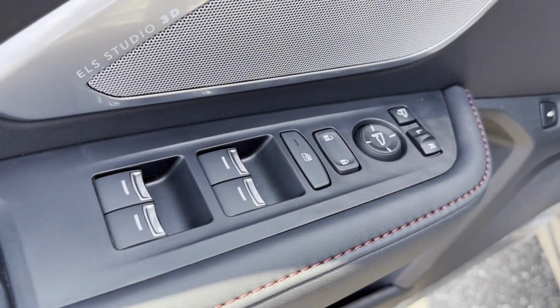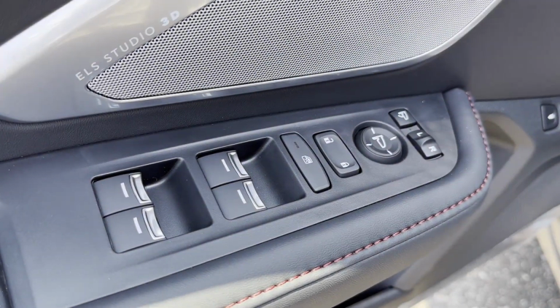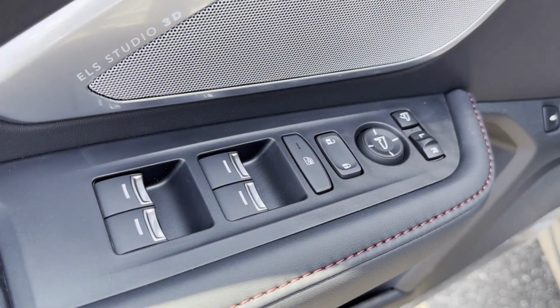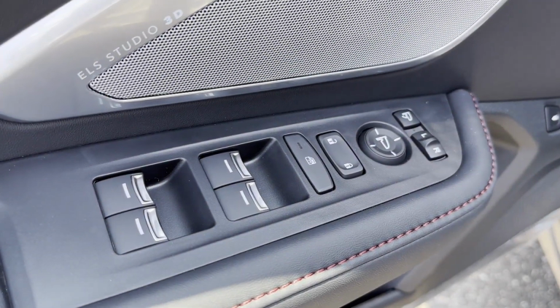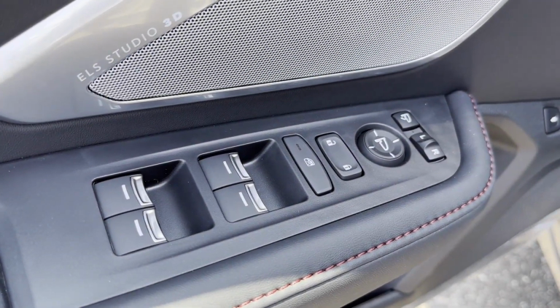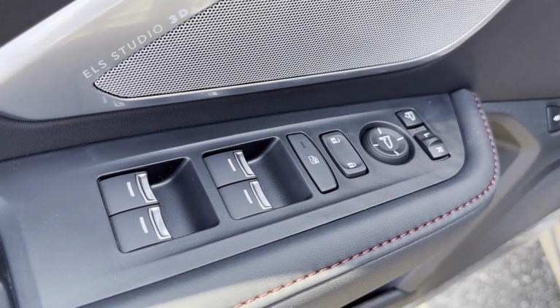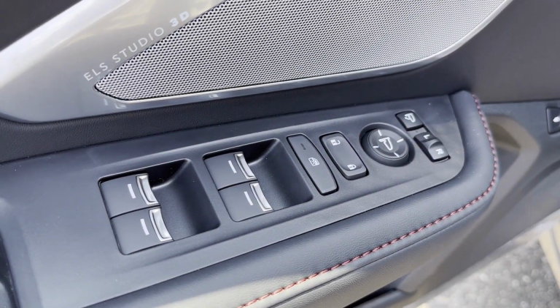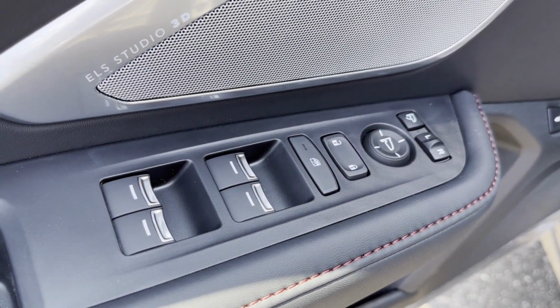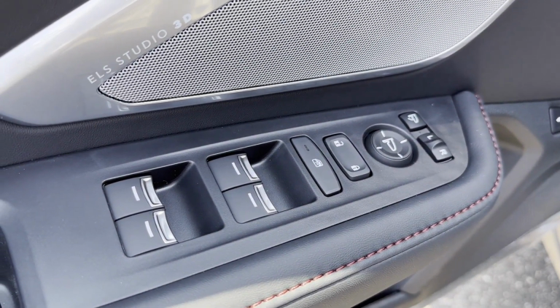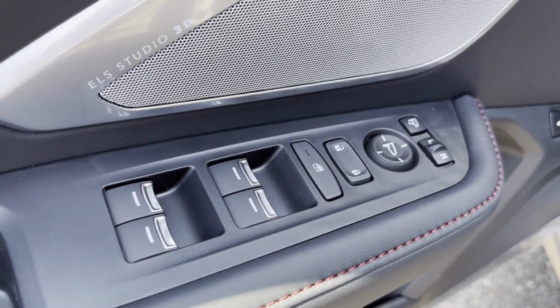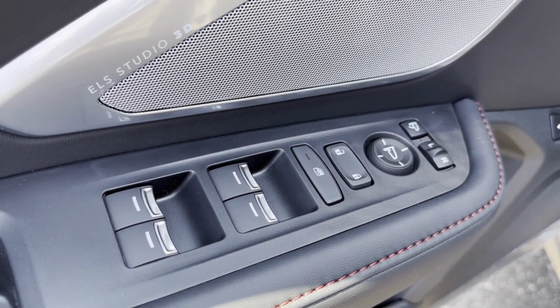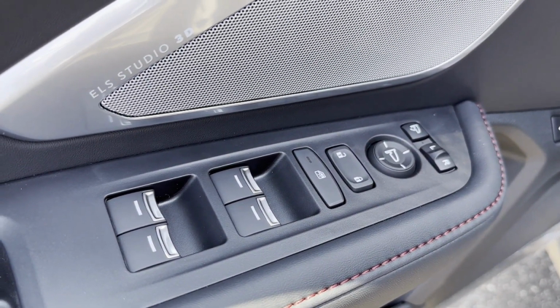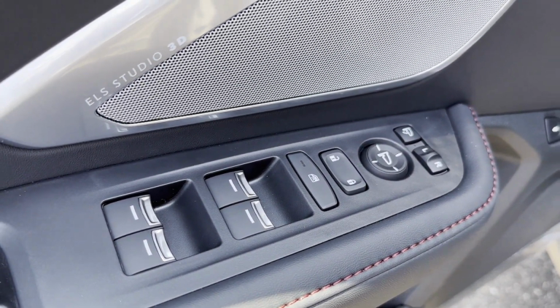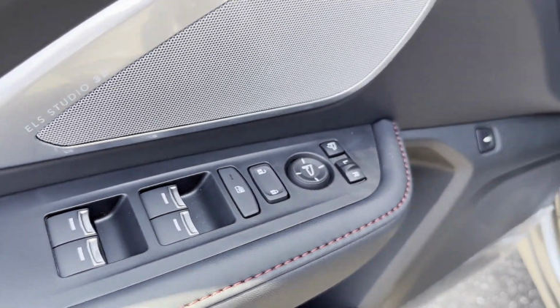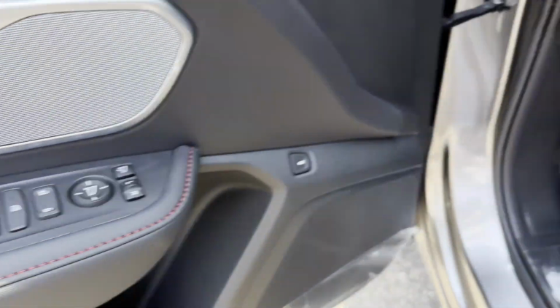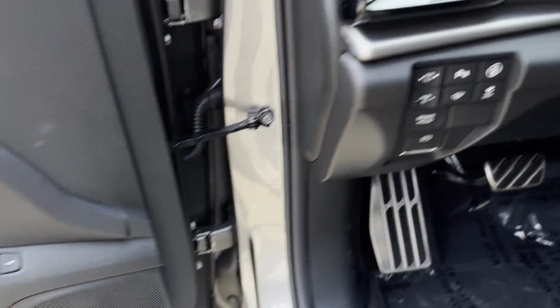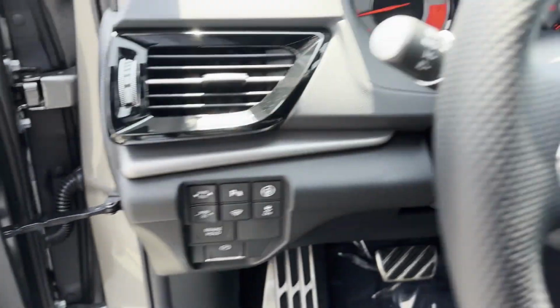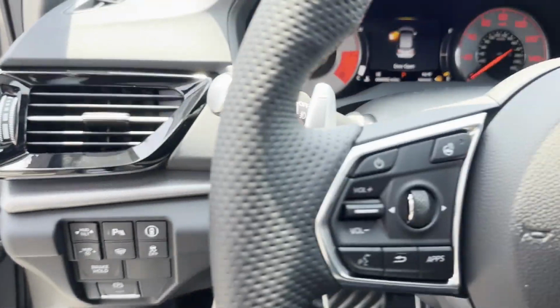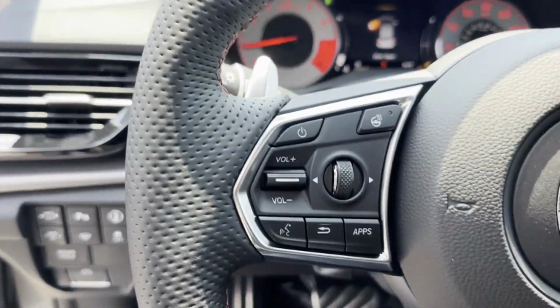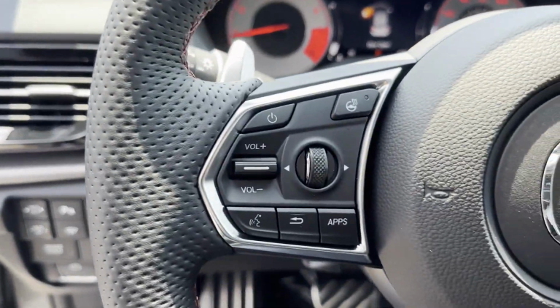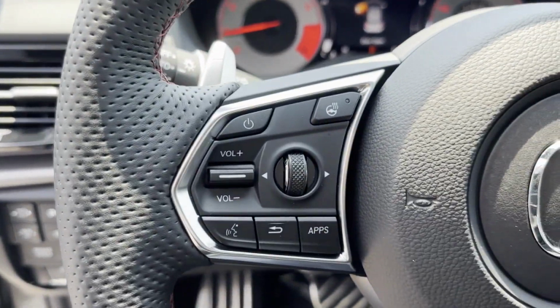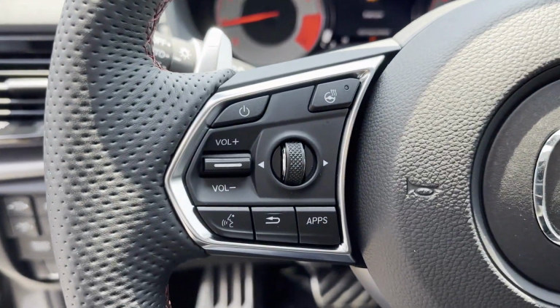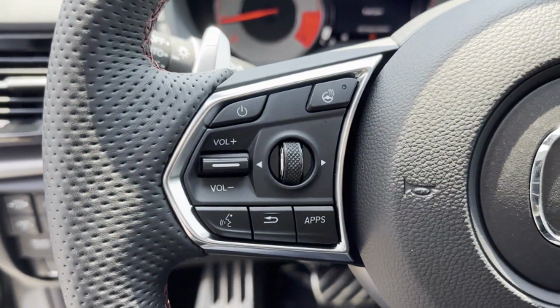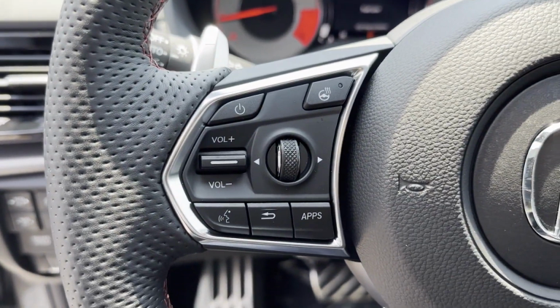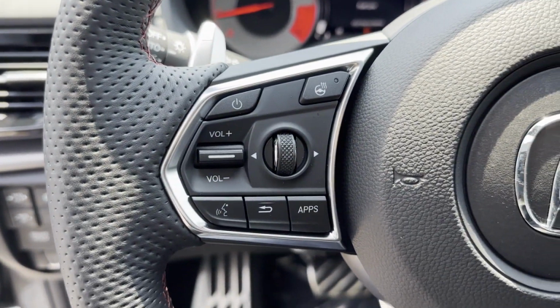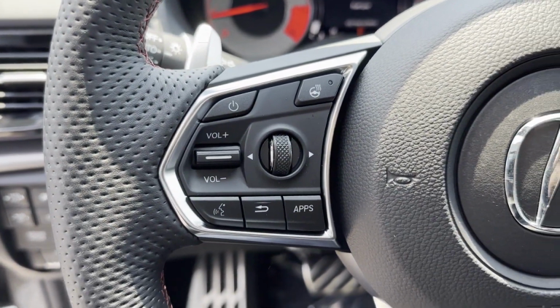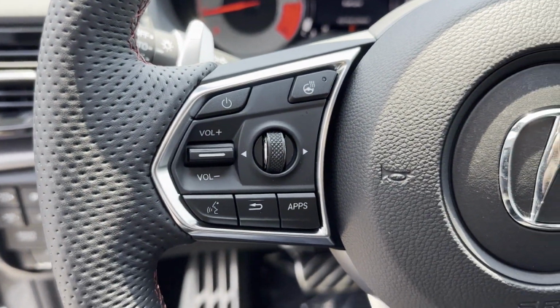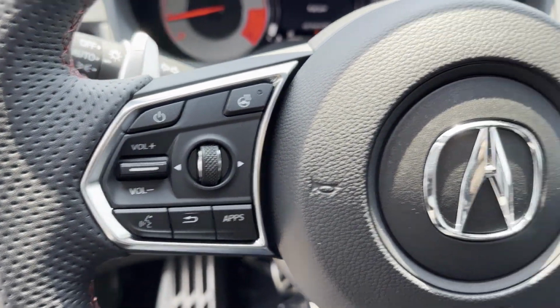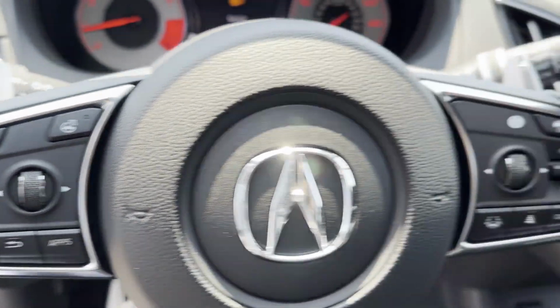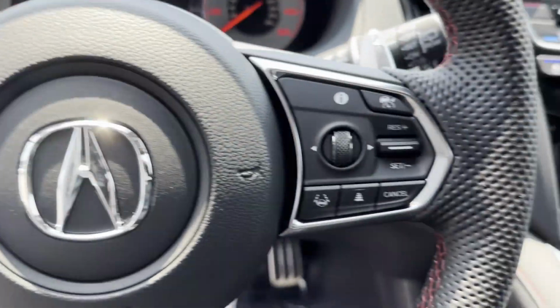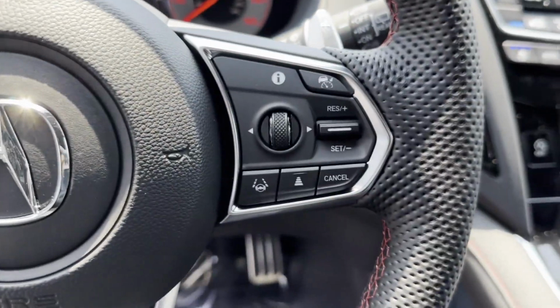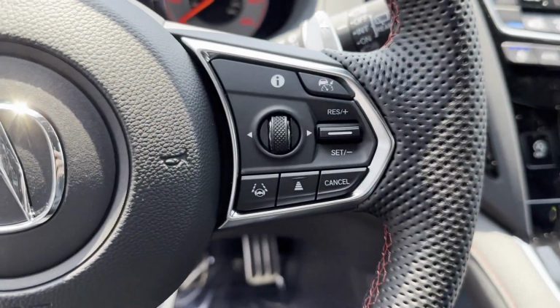Wi-Fi hotspot, heads-up display, satellite radio, navigation, and premium sound system,